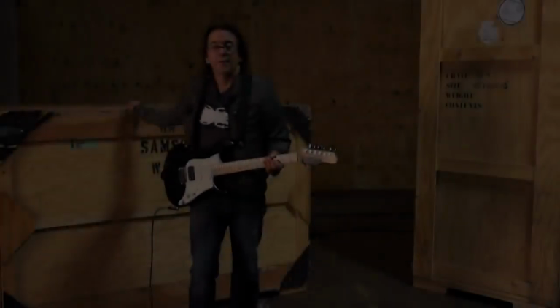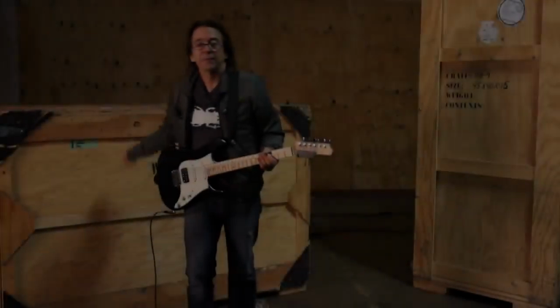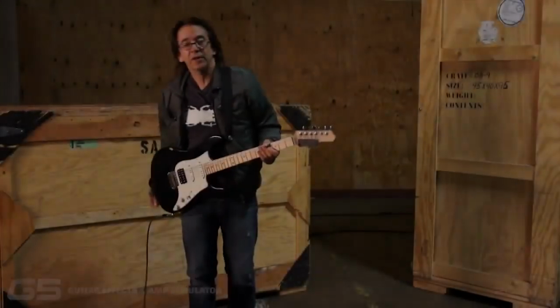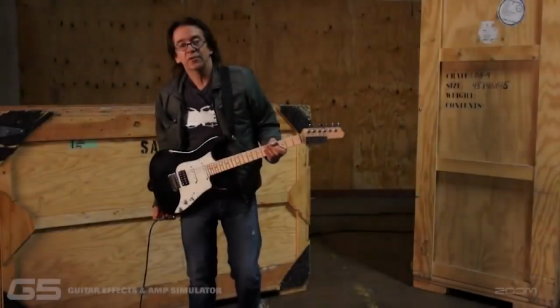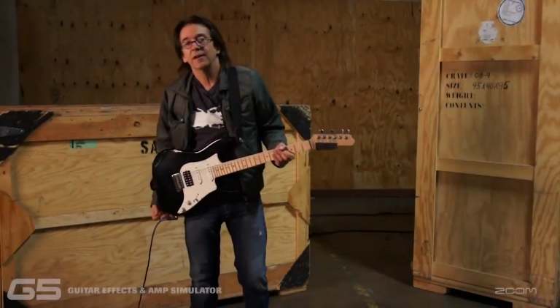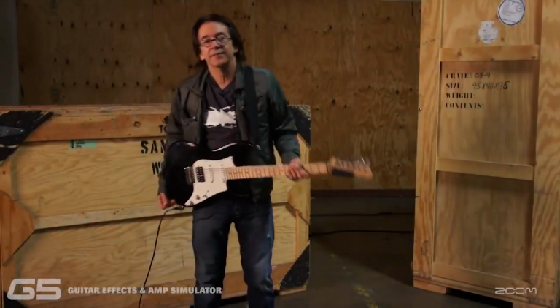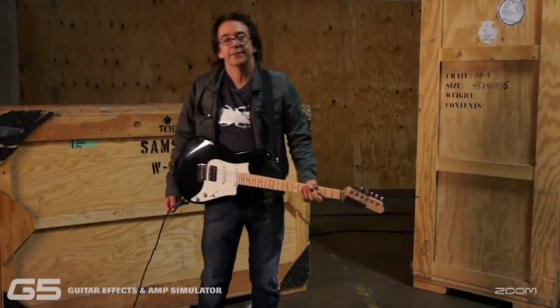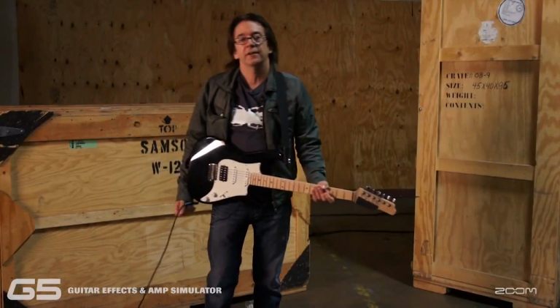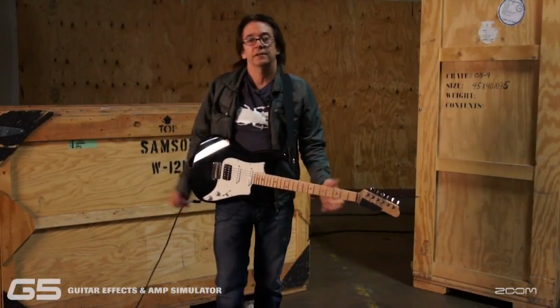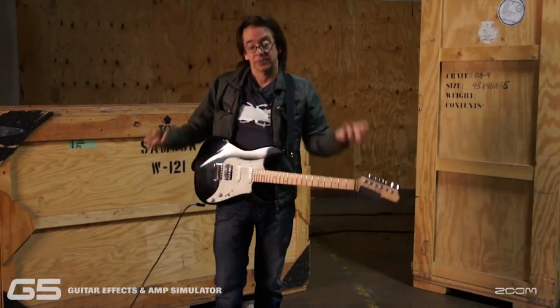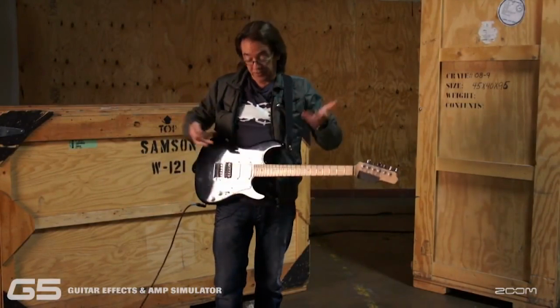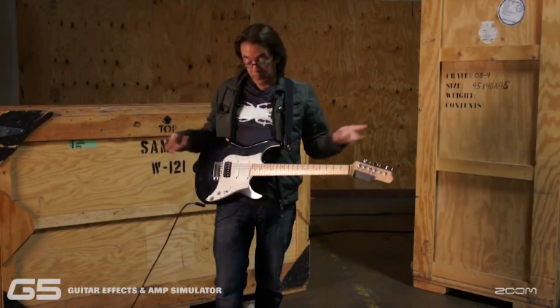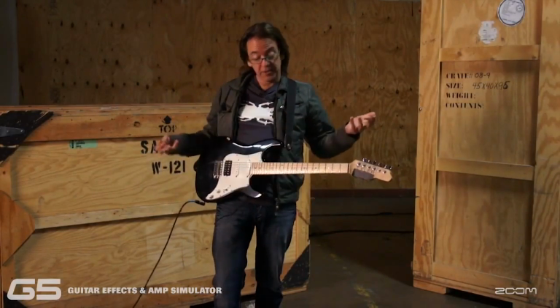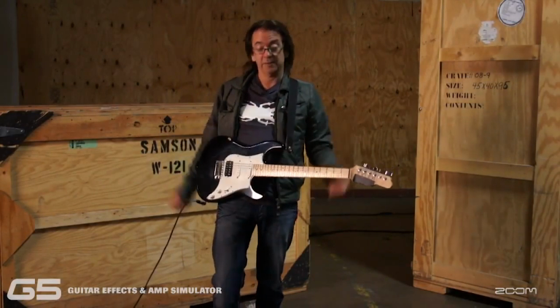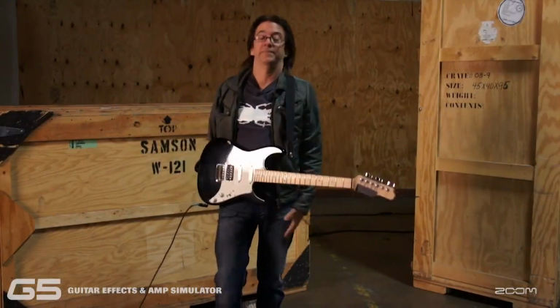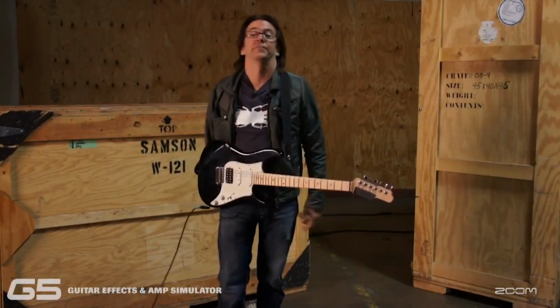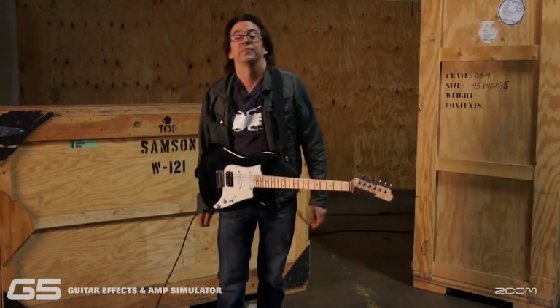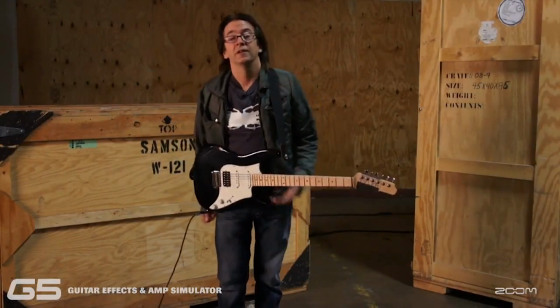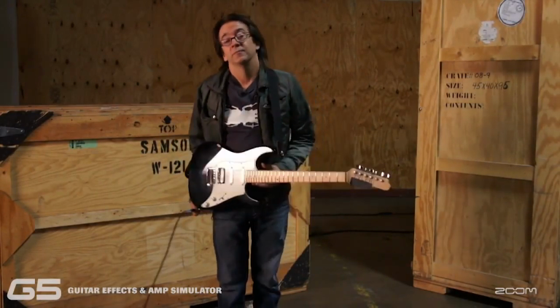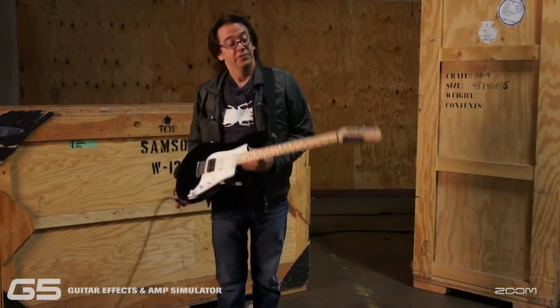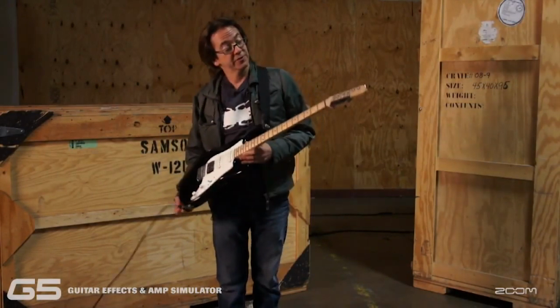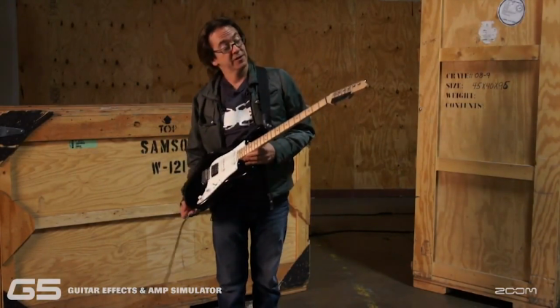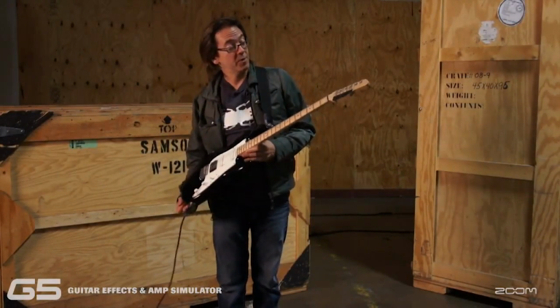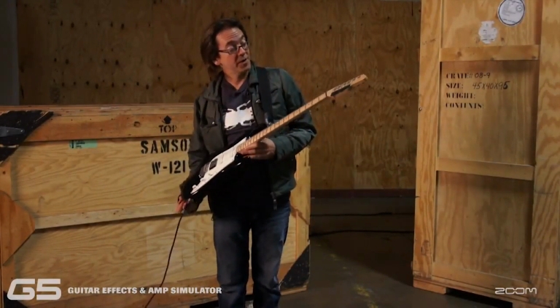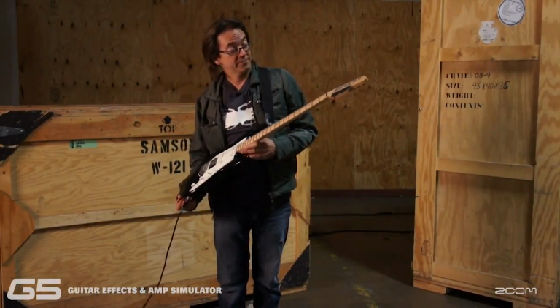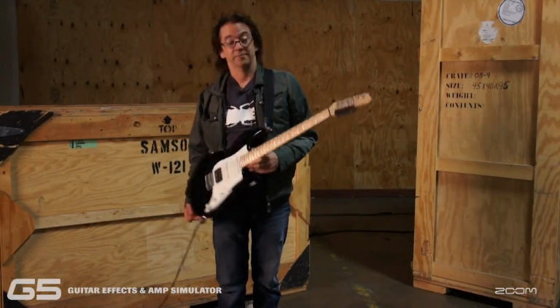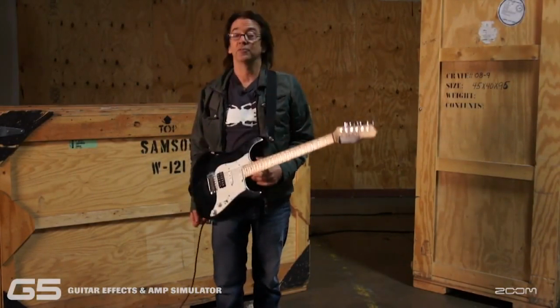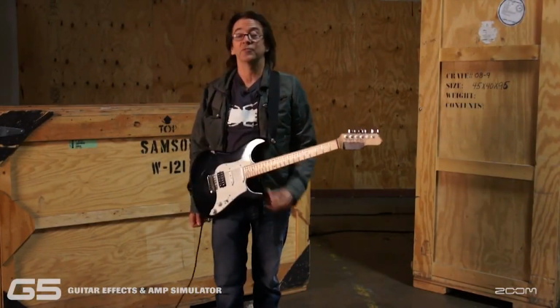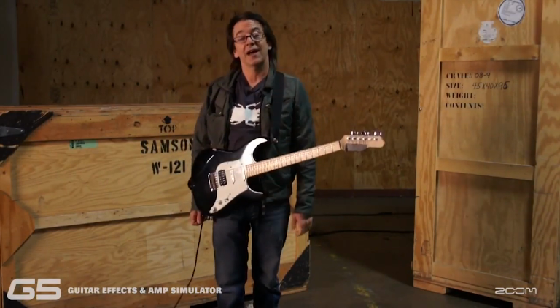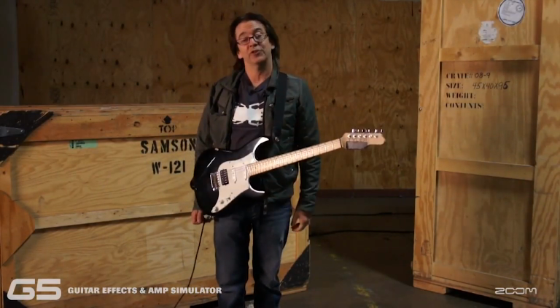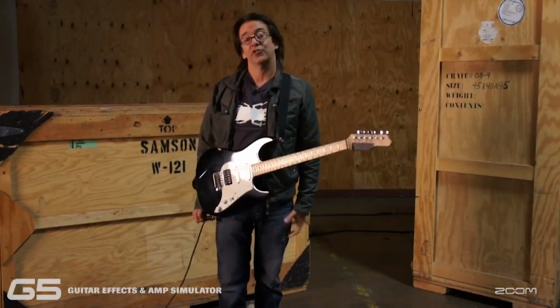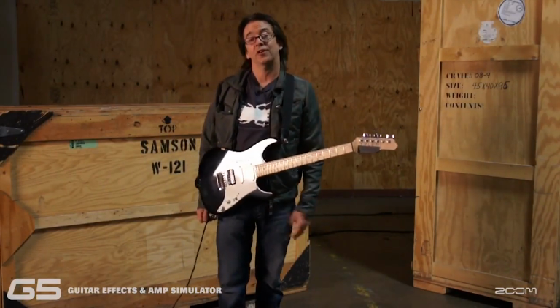Hey, my name is Wayne Krantz. I'm a guitar player, as you can see here by my beautiful Tyler guitar.